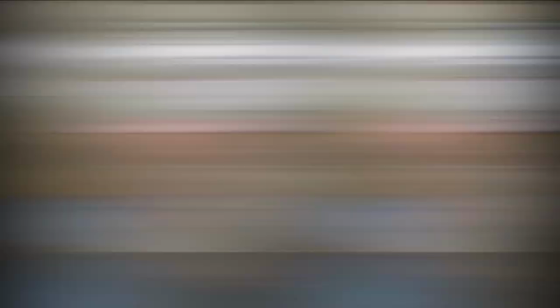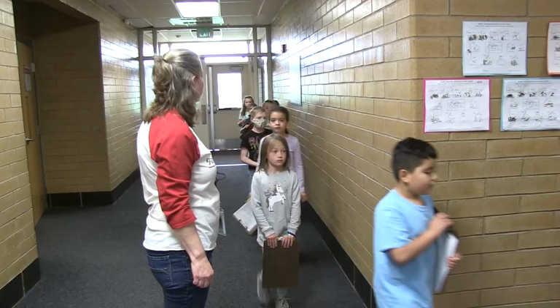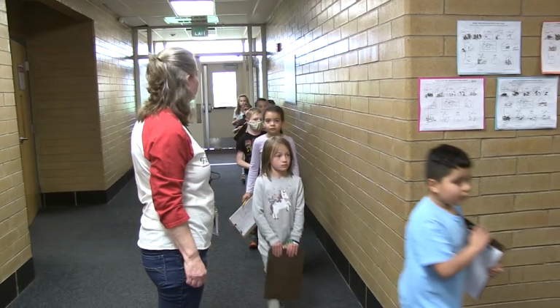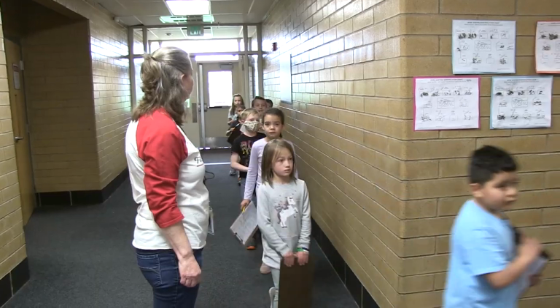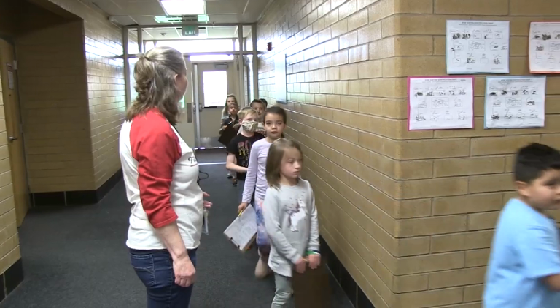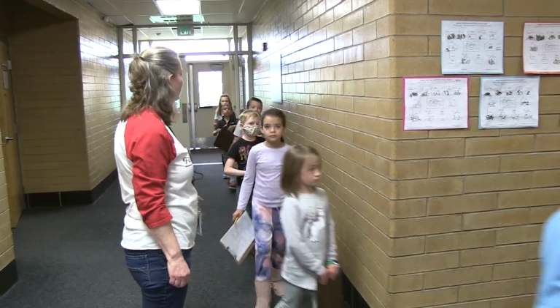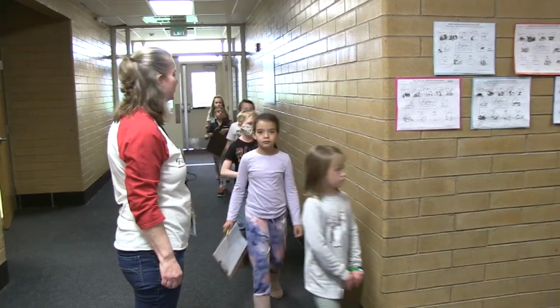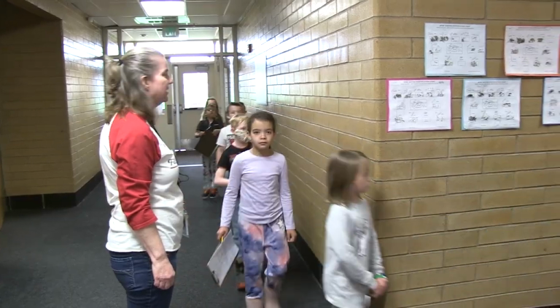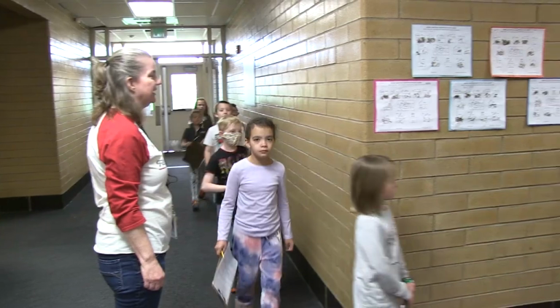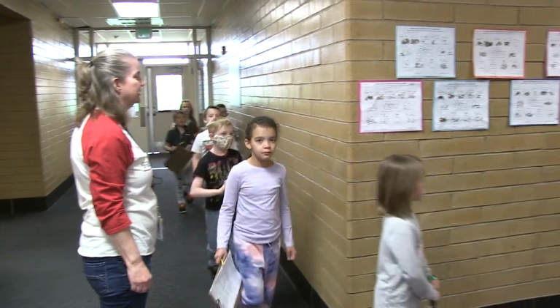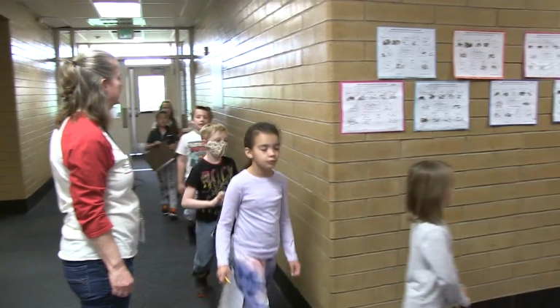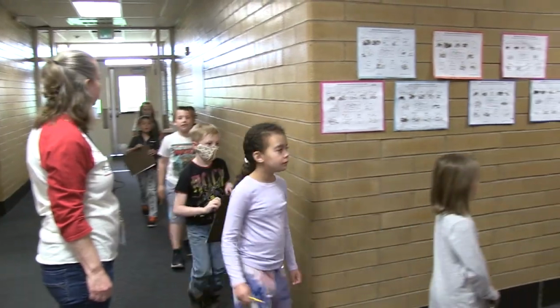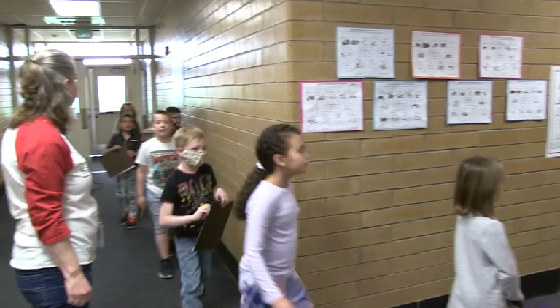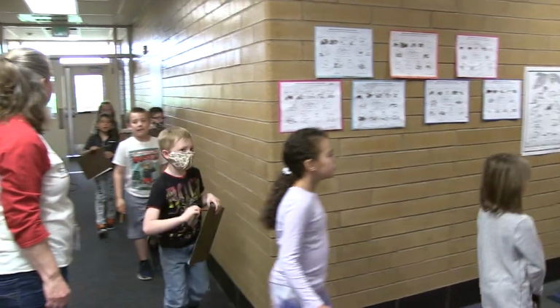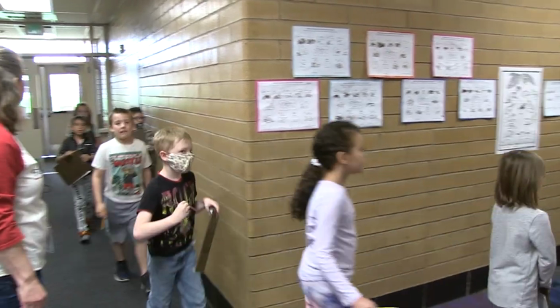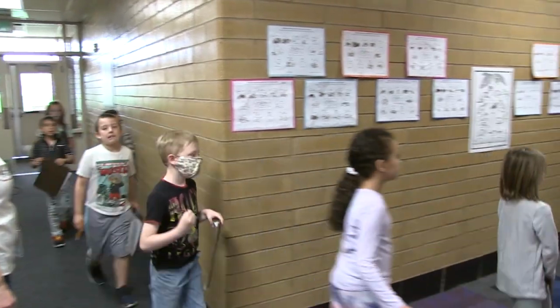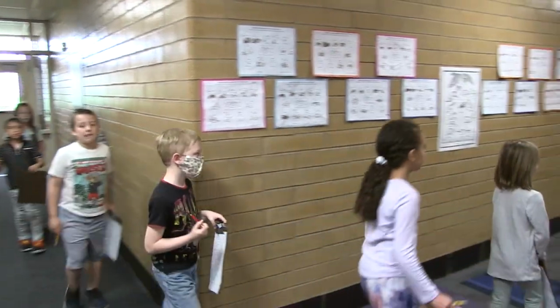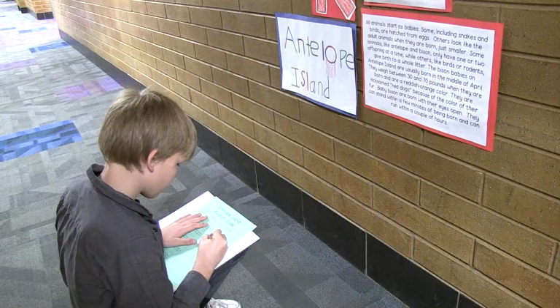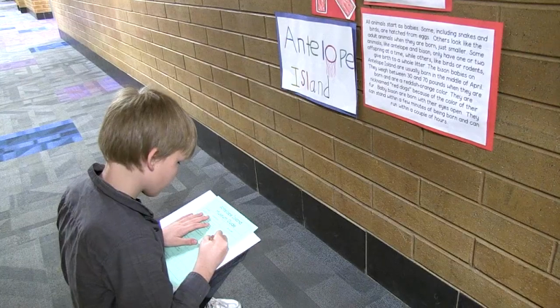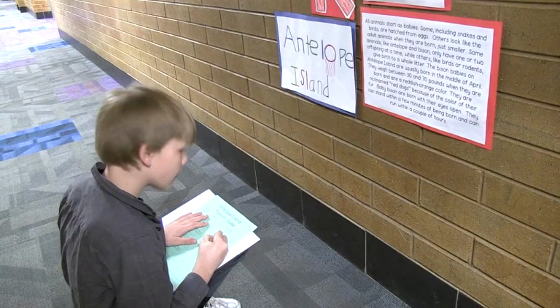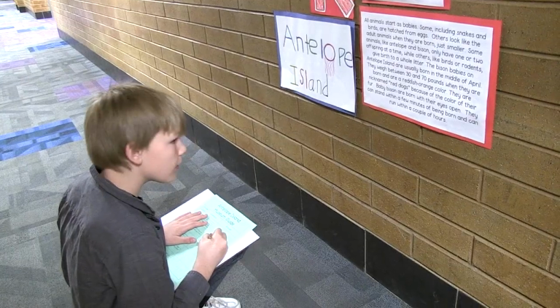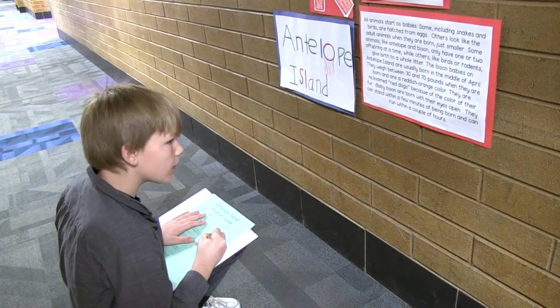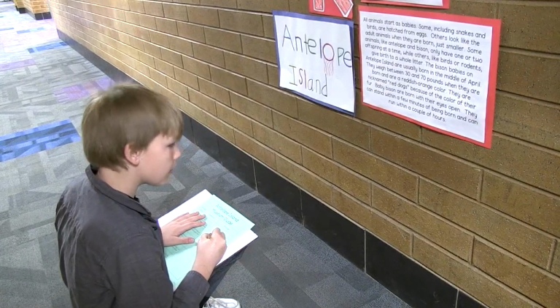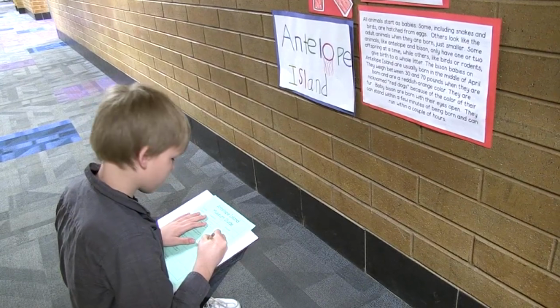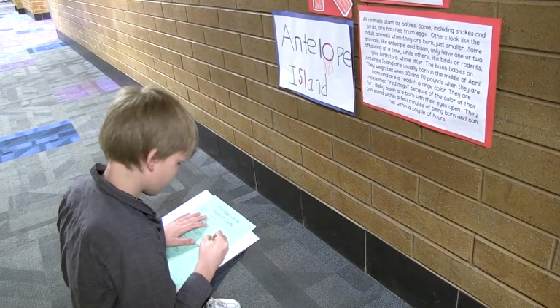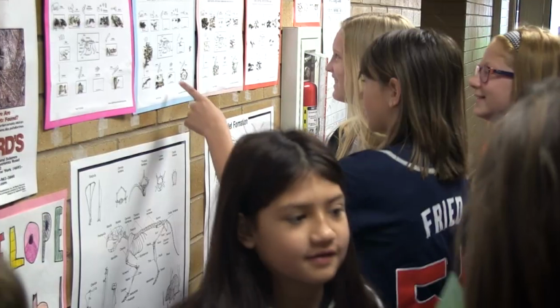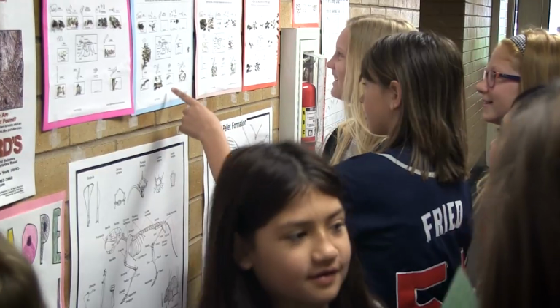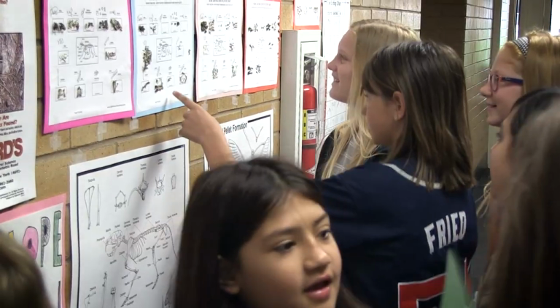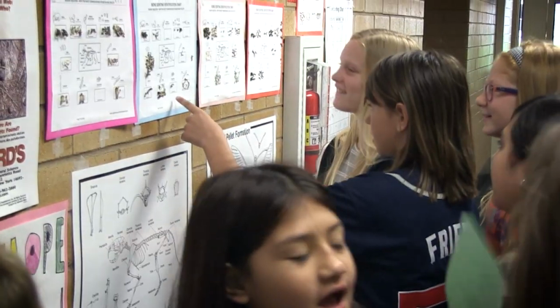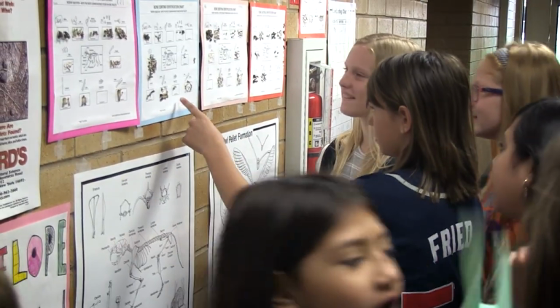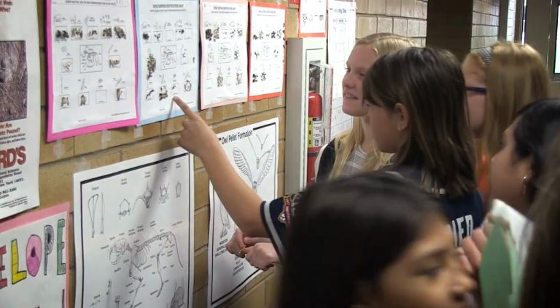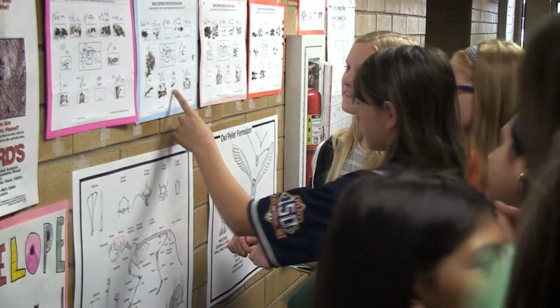Today the classes are touring our Antelope Island Museum, answering the questions and looking at all the displays.